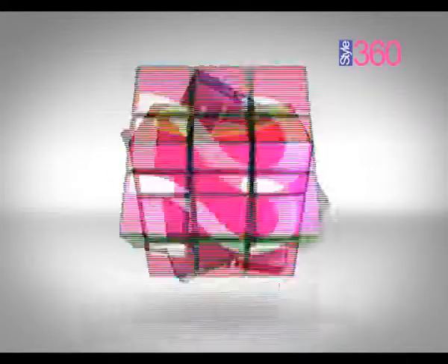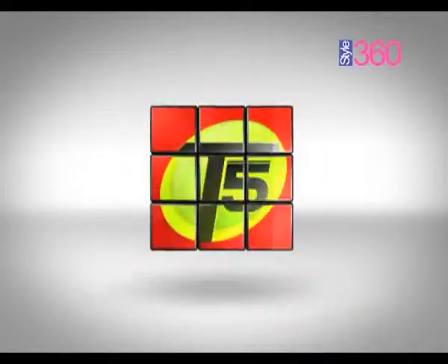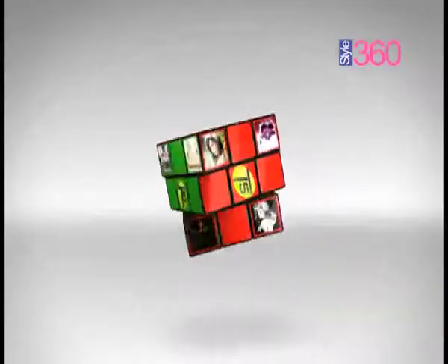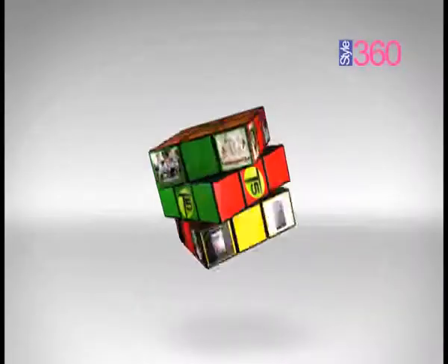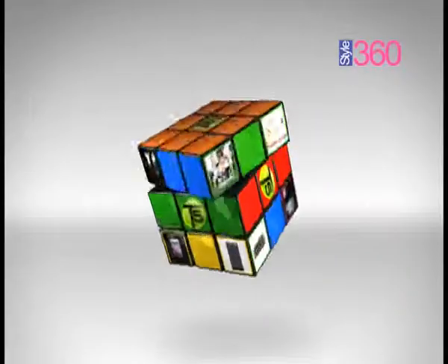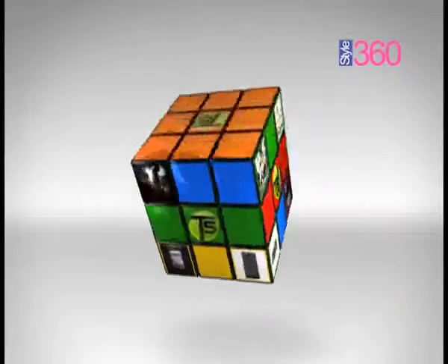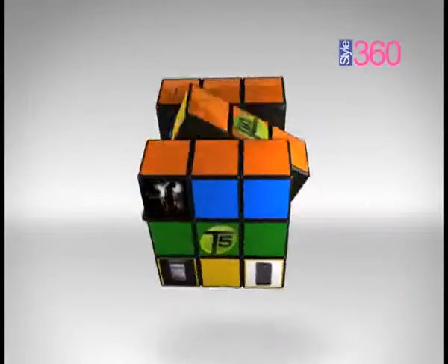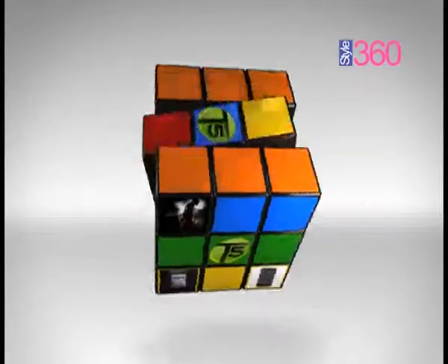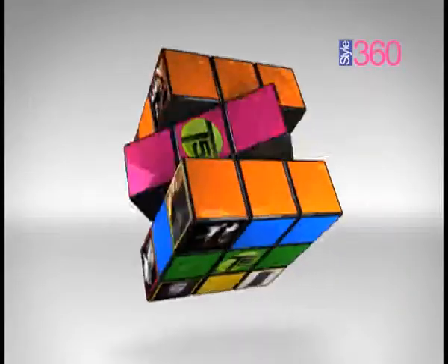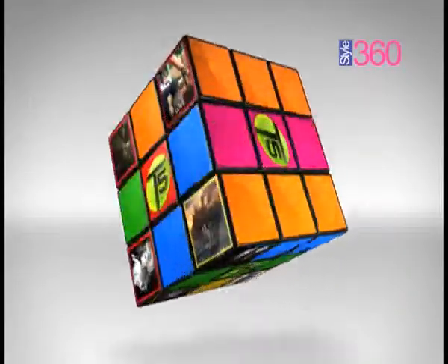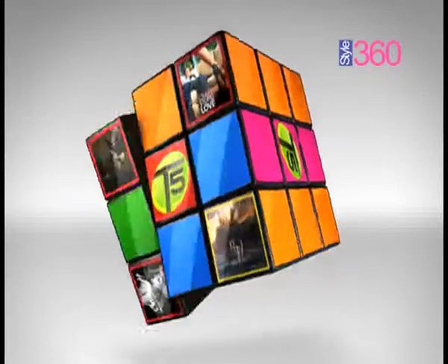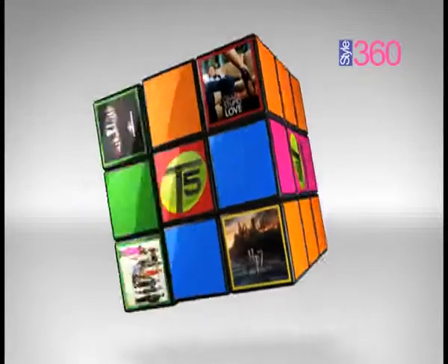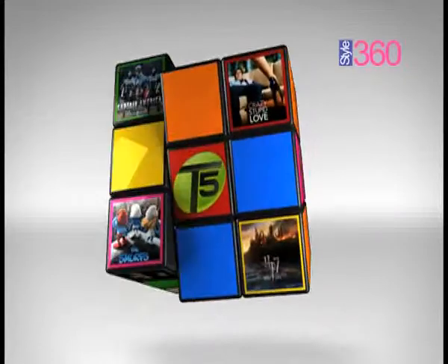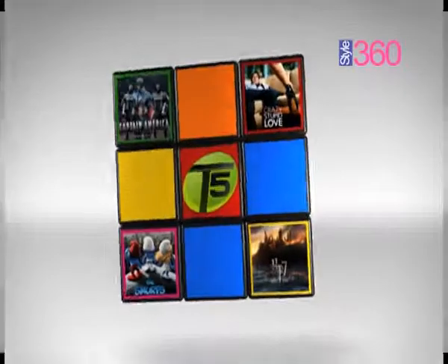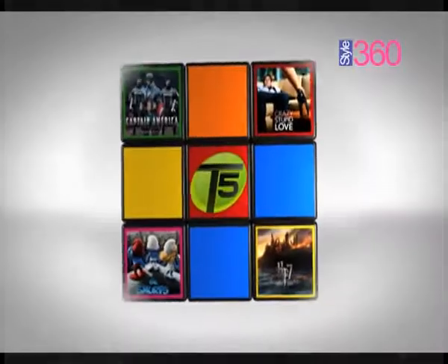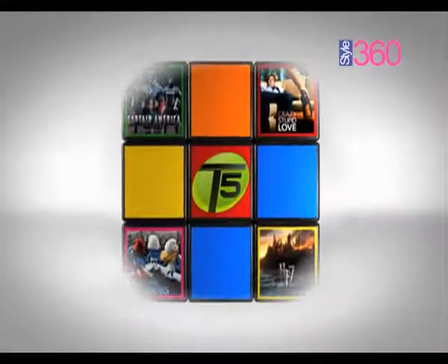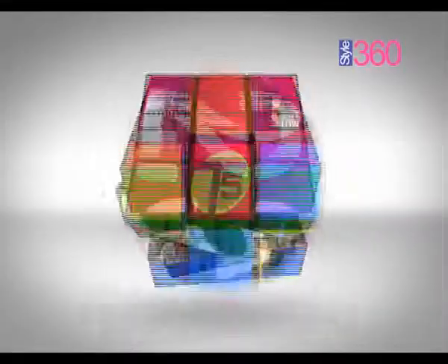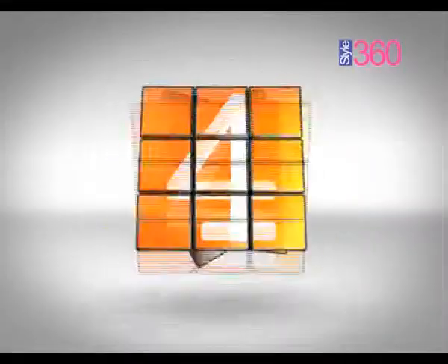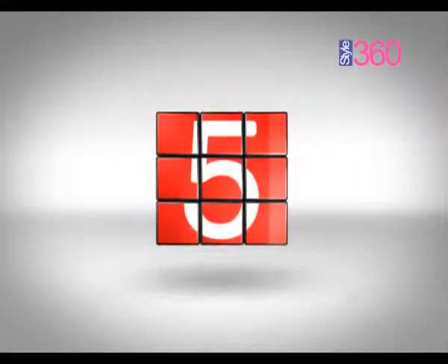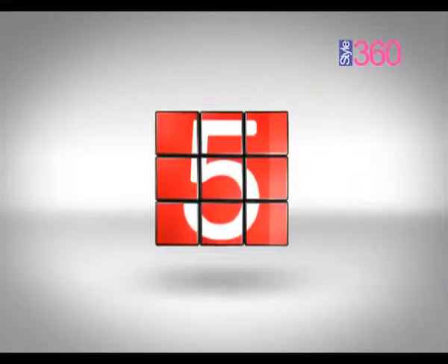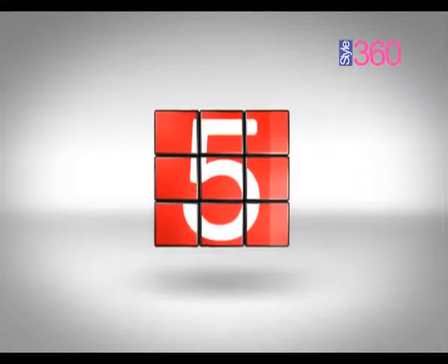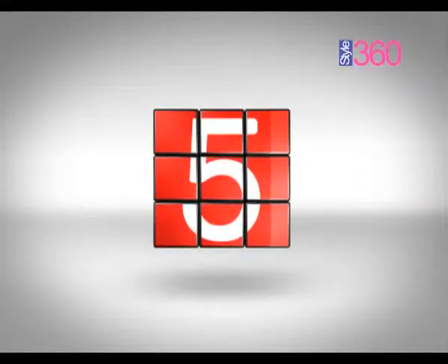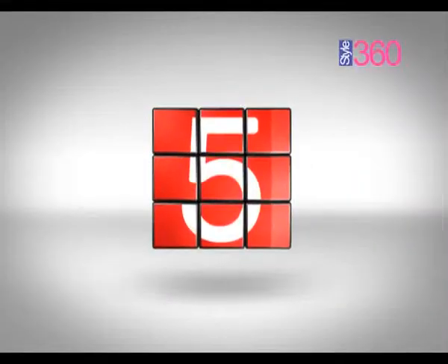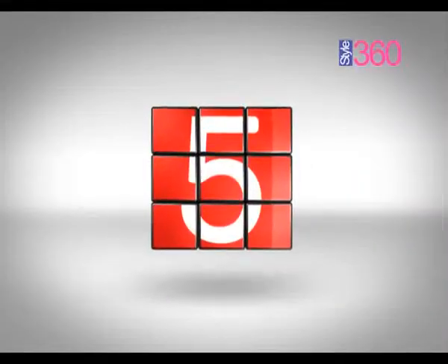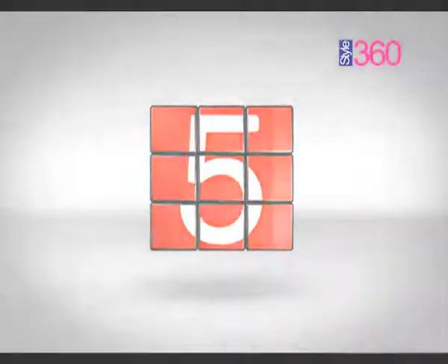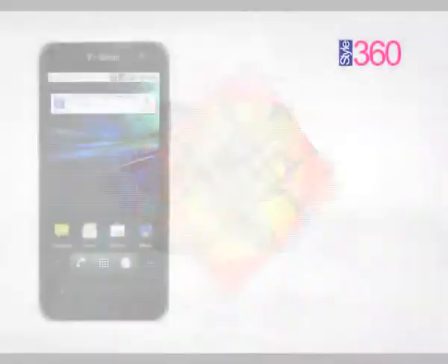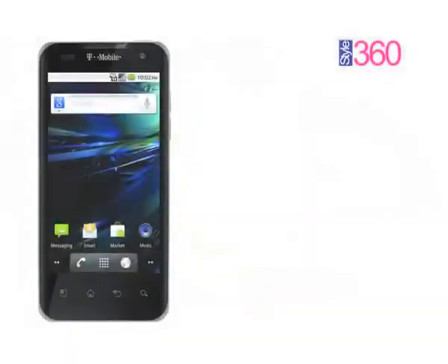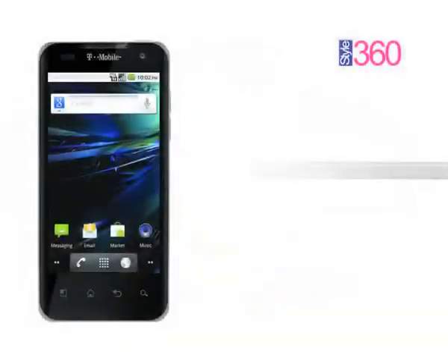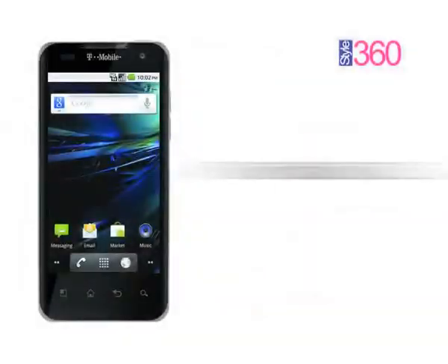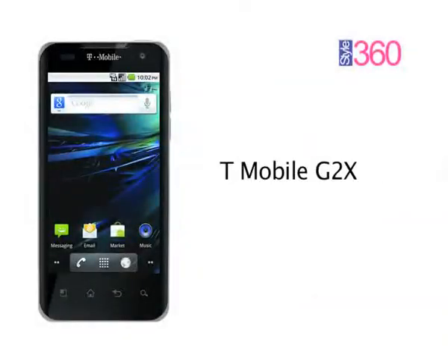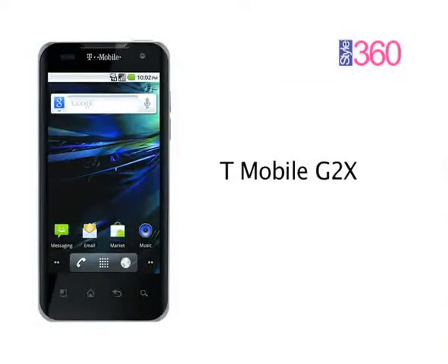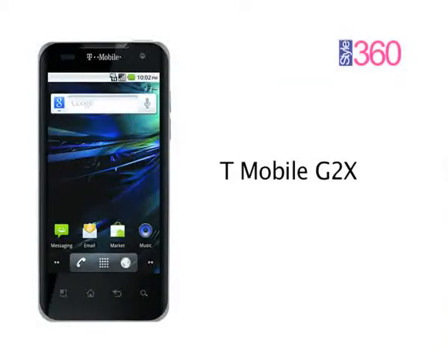Now let's take a look at this week's top 5 mobile phones. On number 5 this week, T-Mobile G2X.